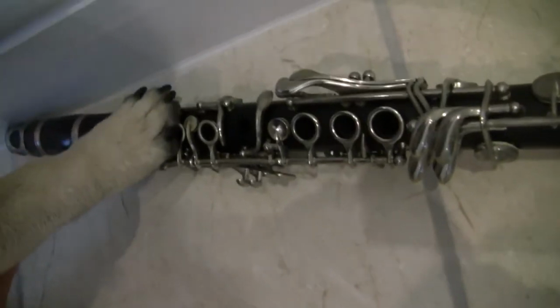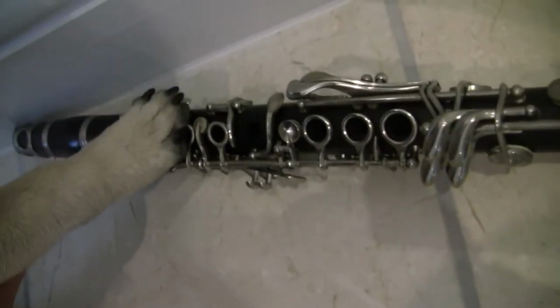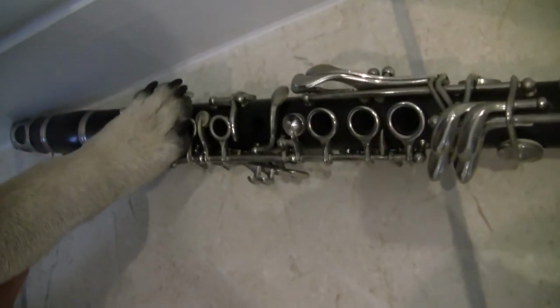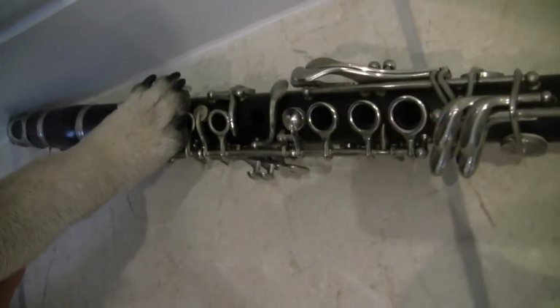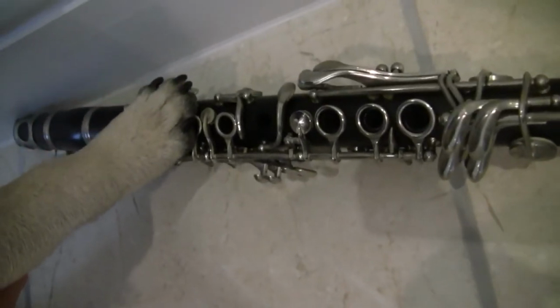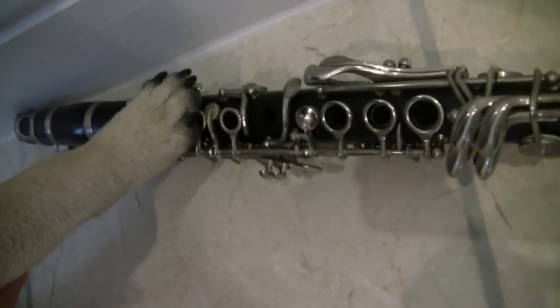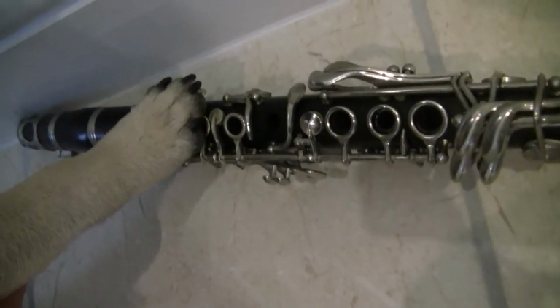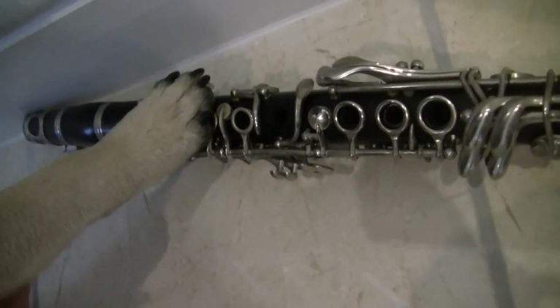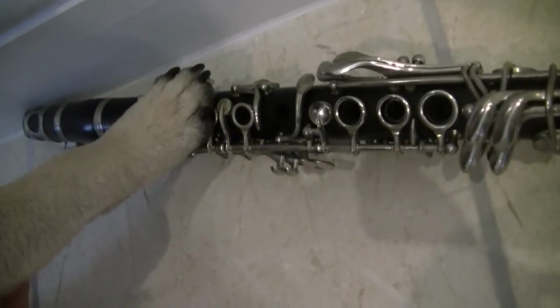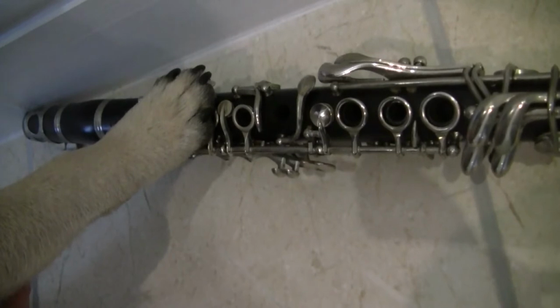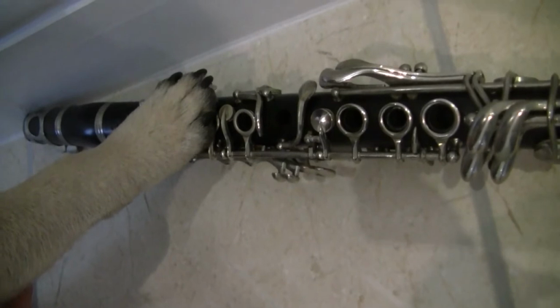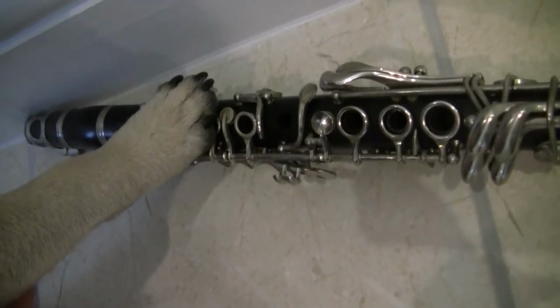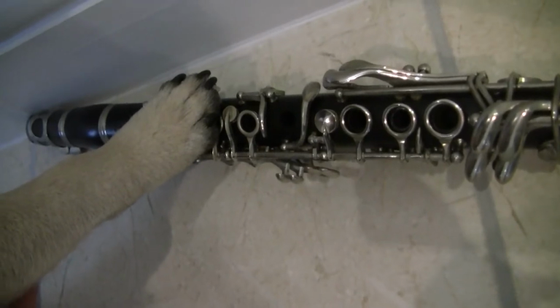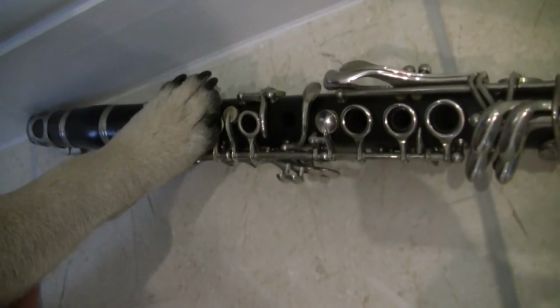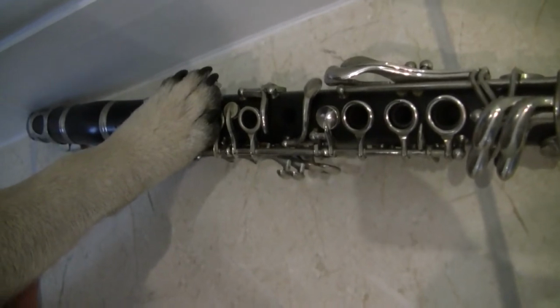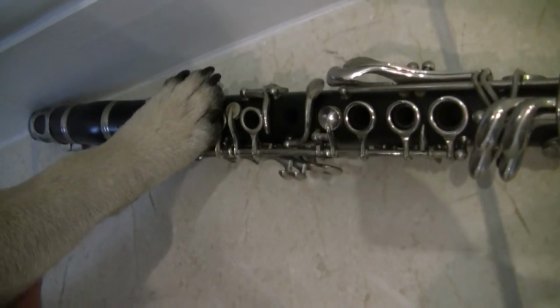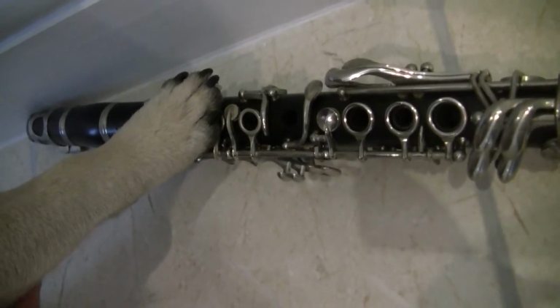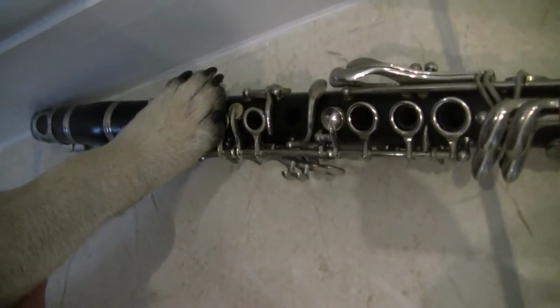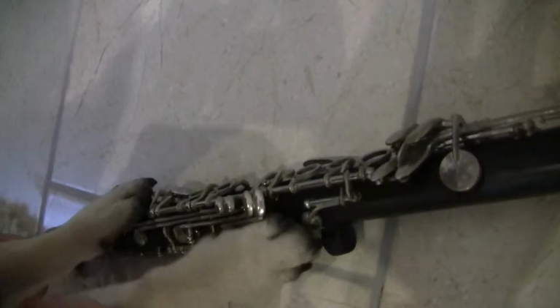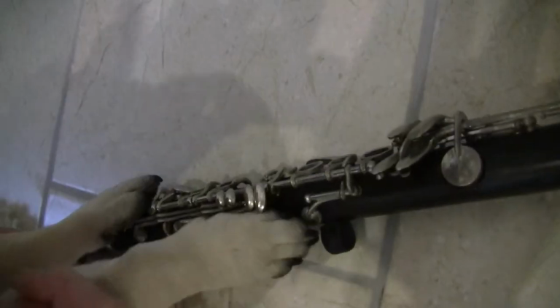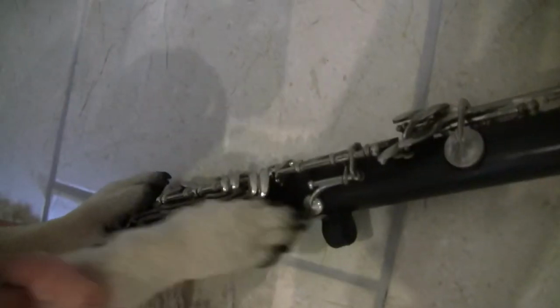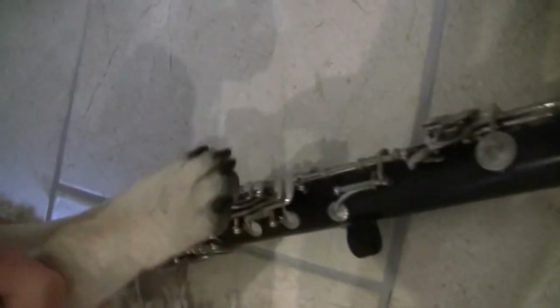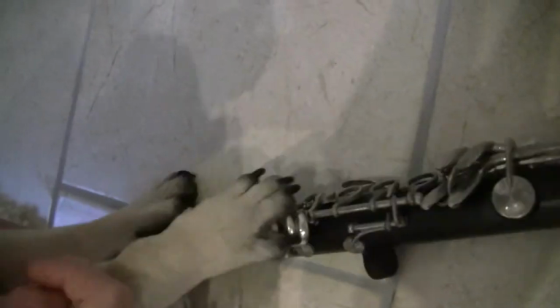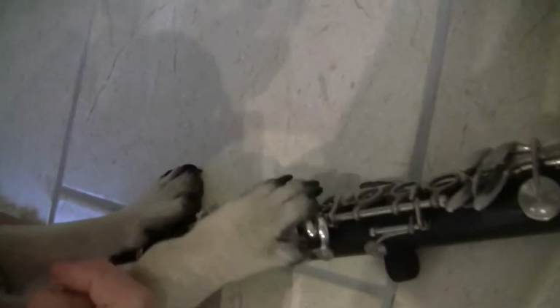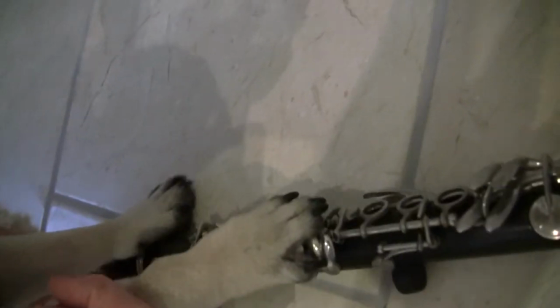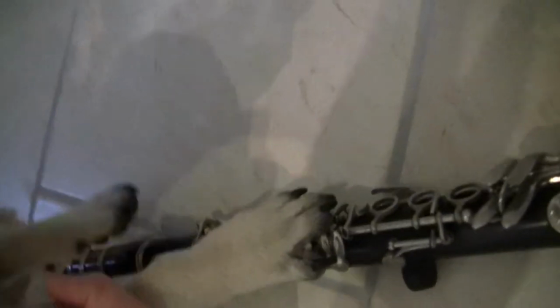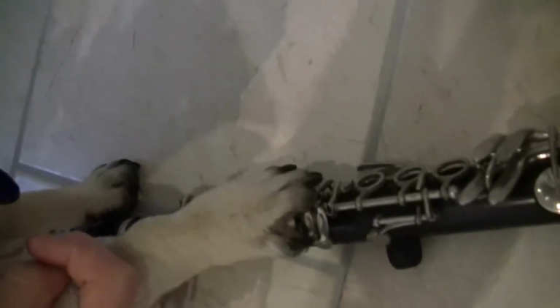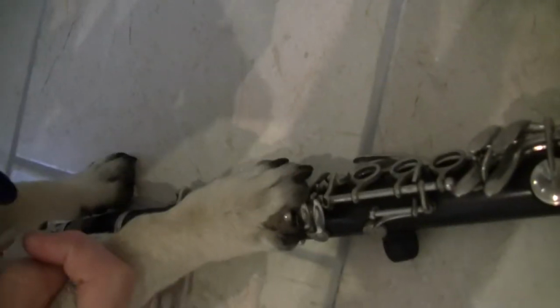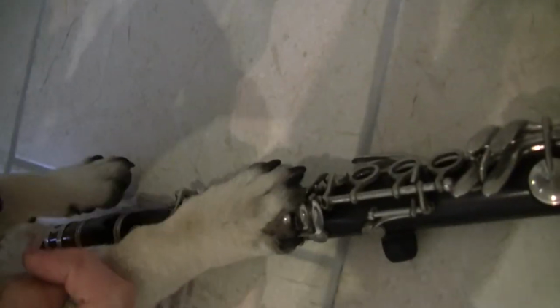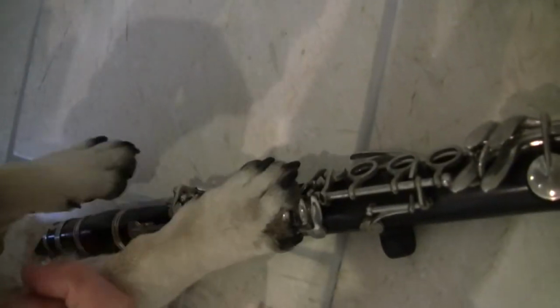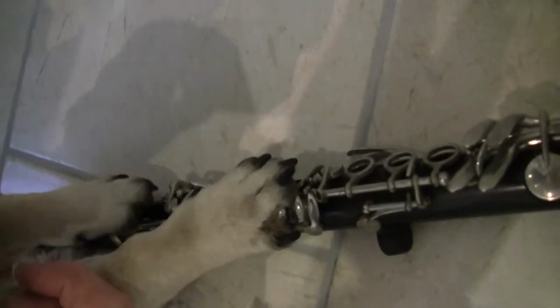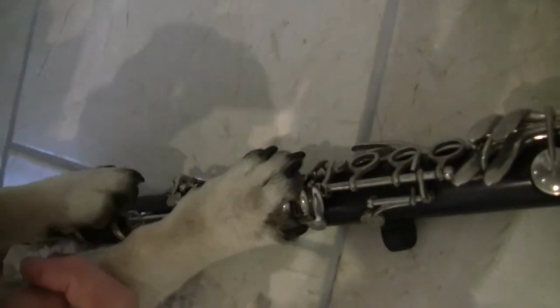Hi there guys! Welcome to Professor Pug and learning to play the clarinet.